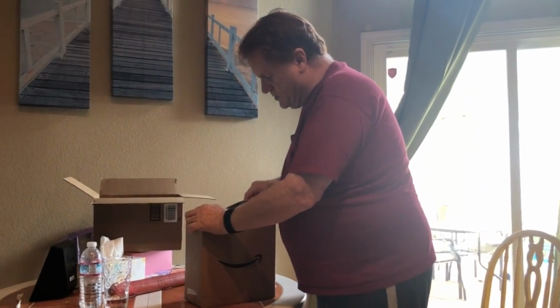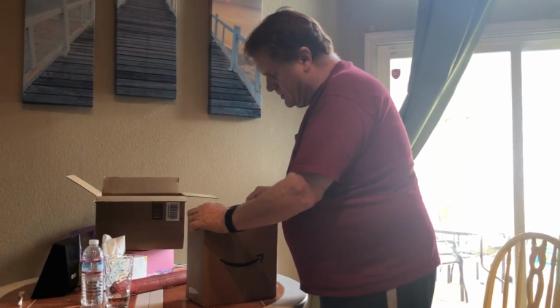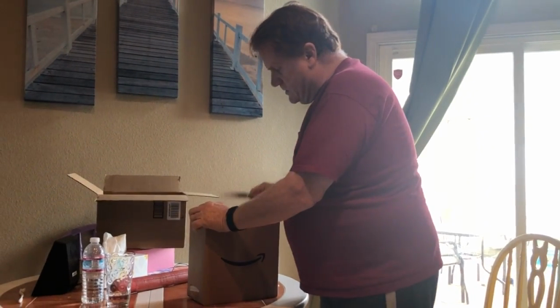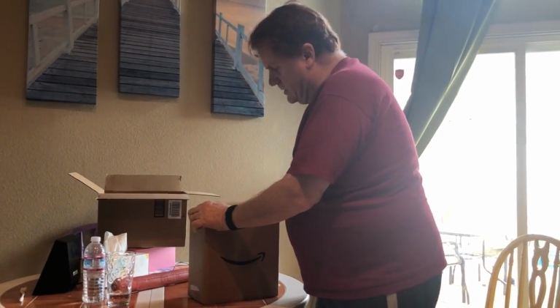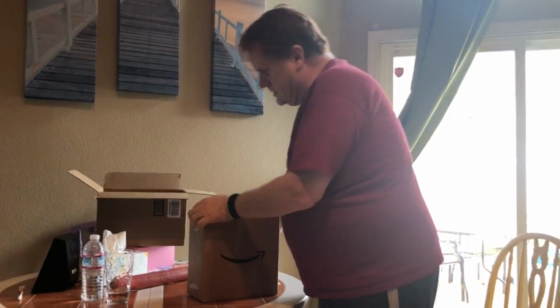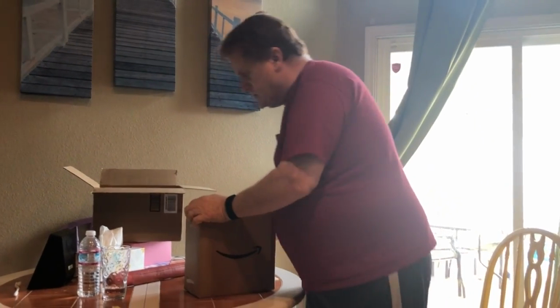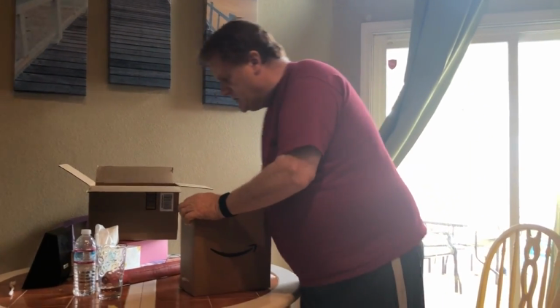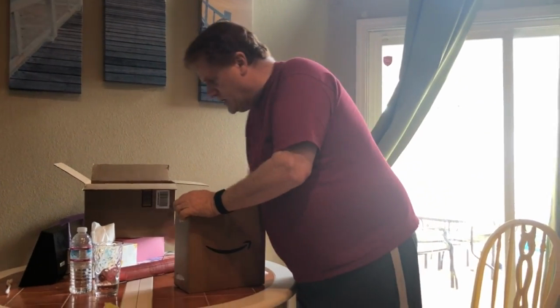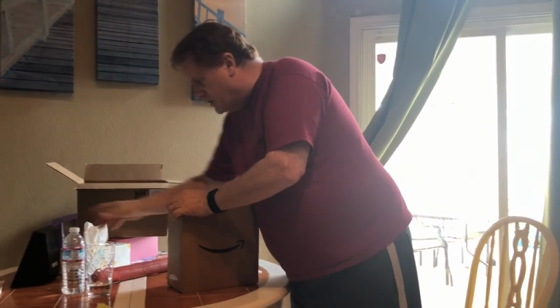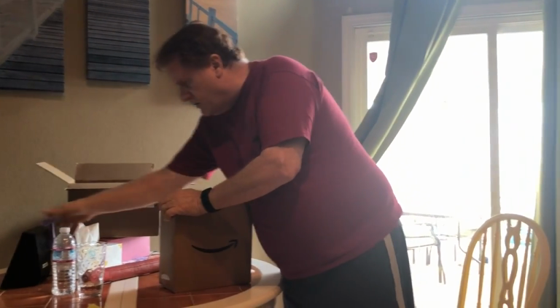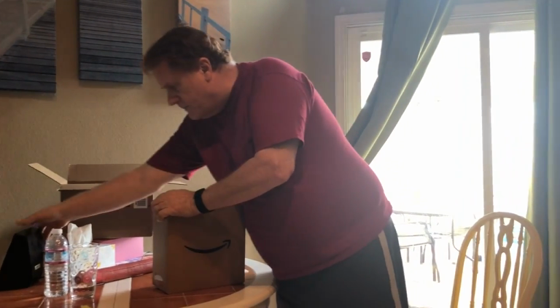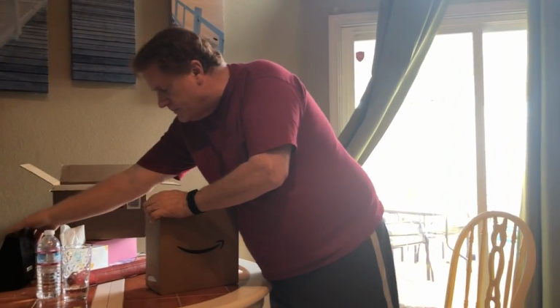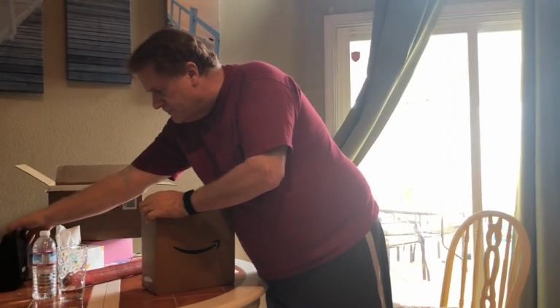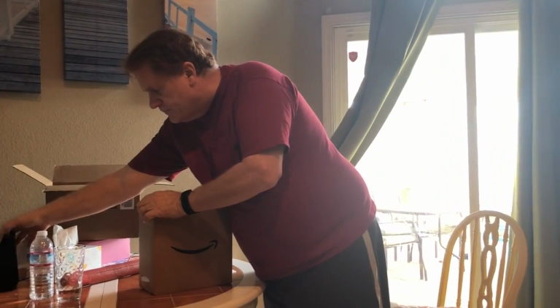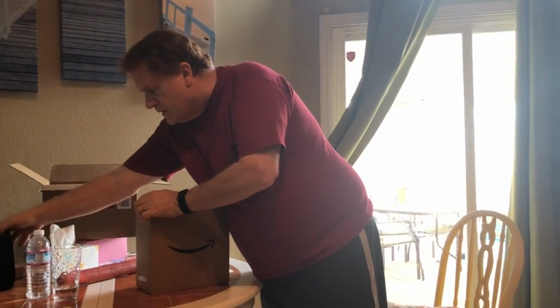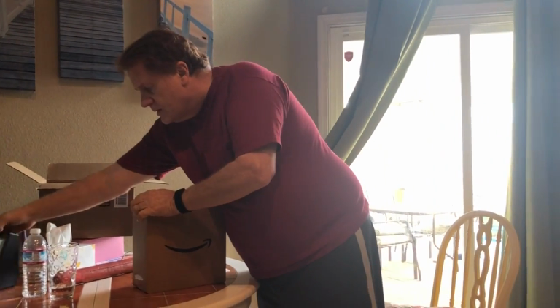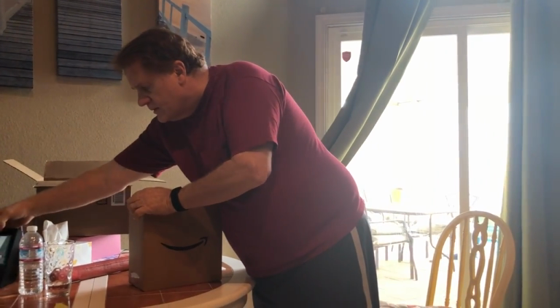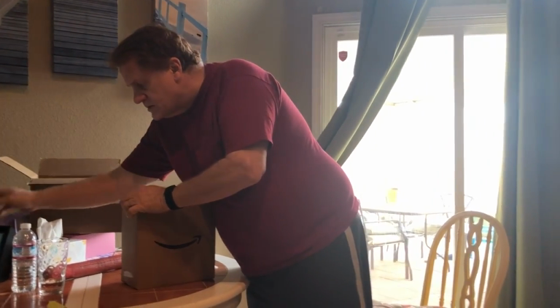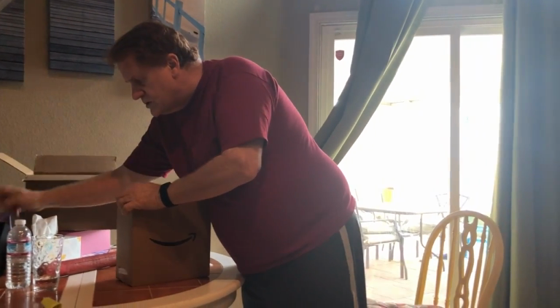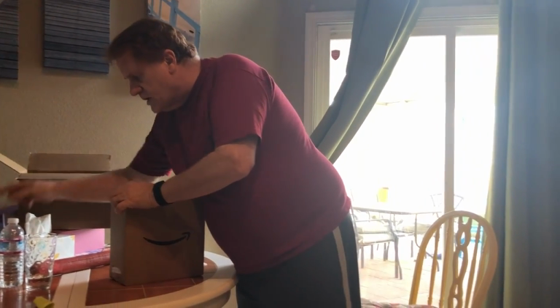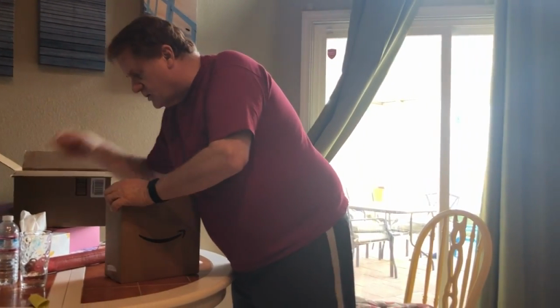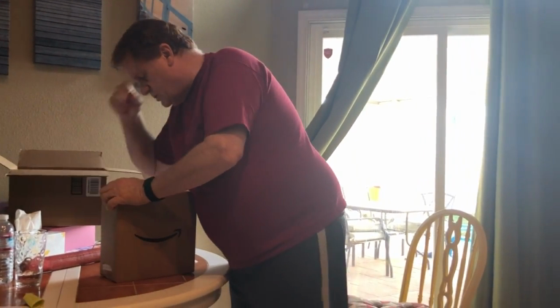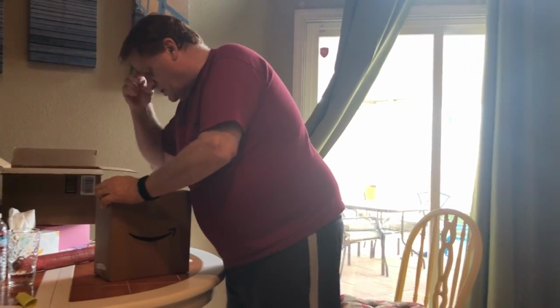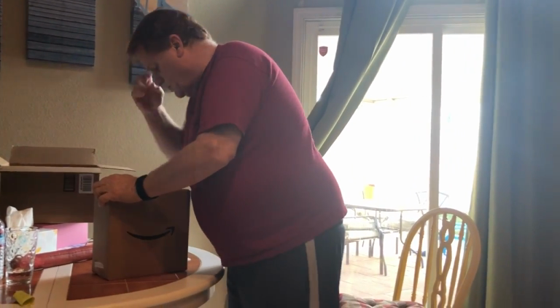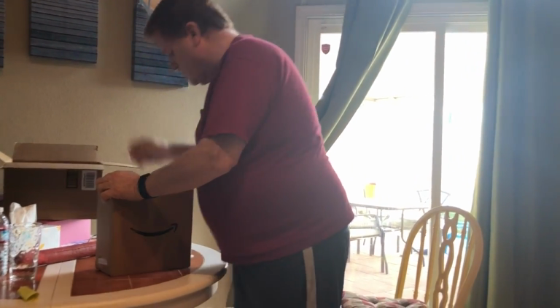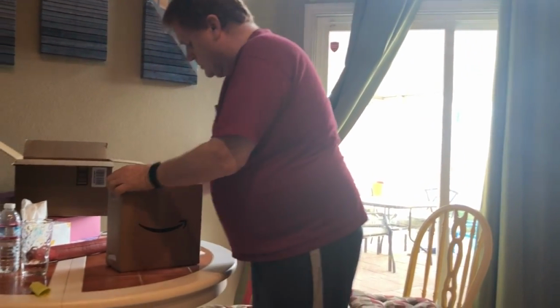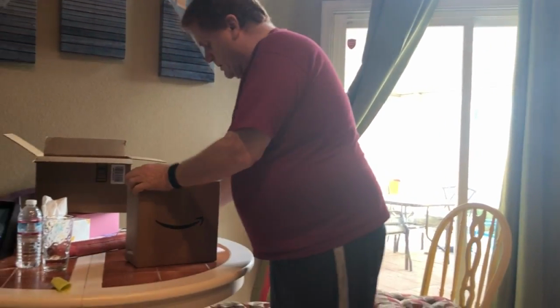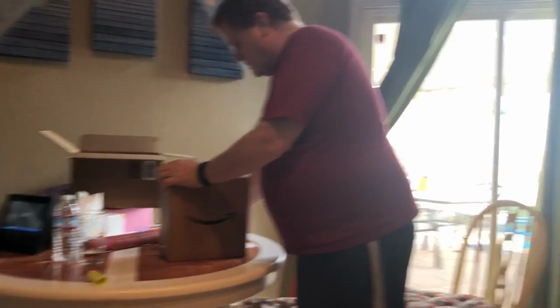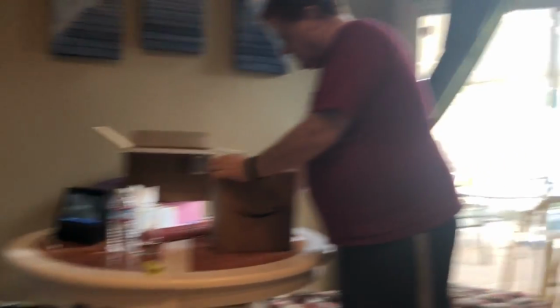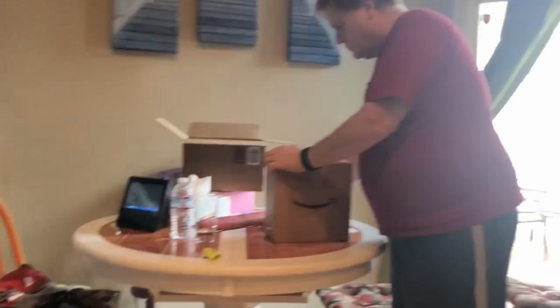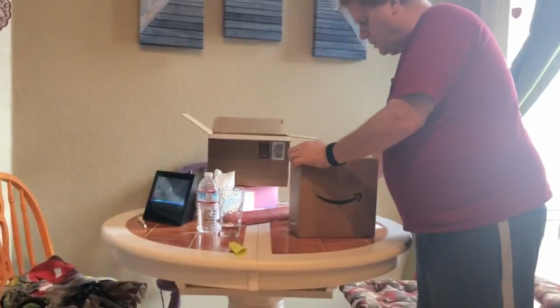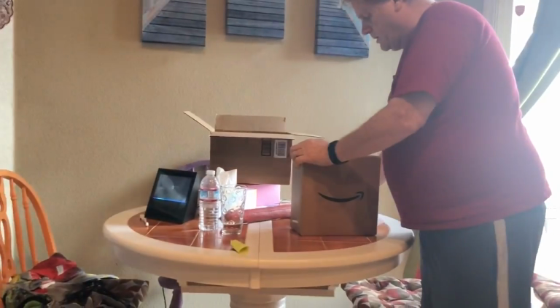And as you can see, this is the Echo Show, Generation 1.